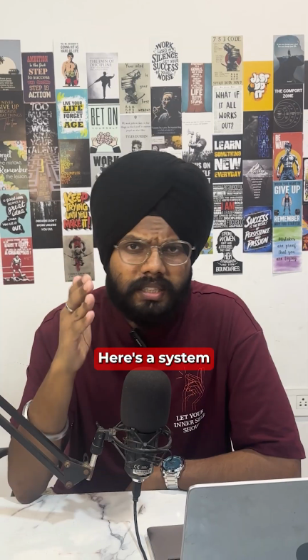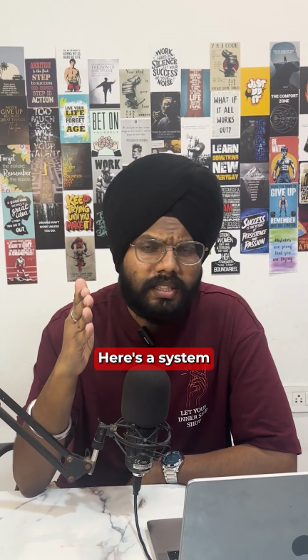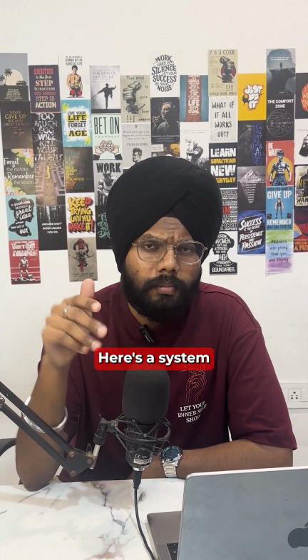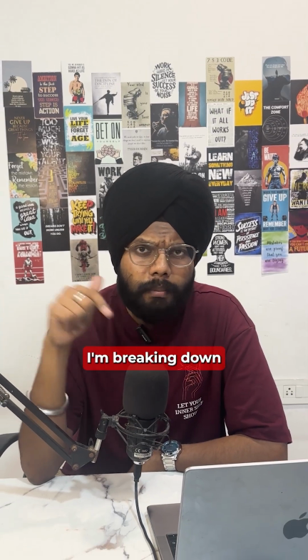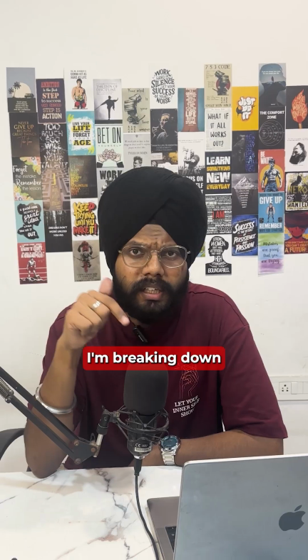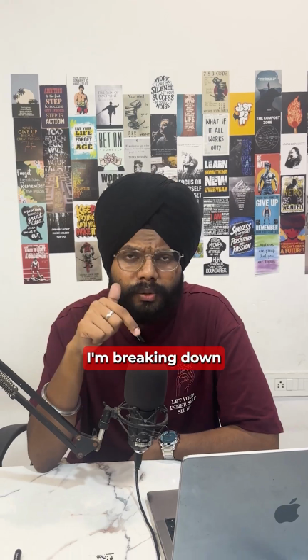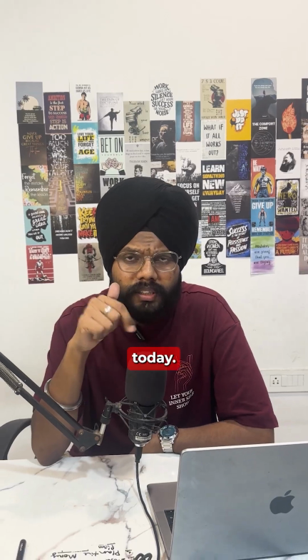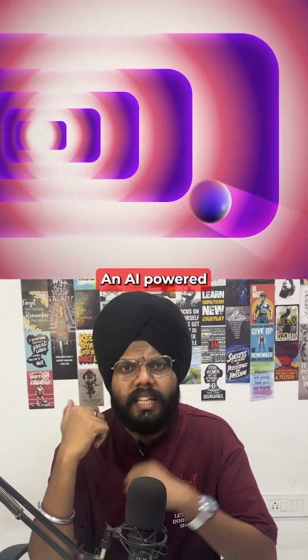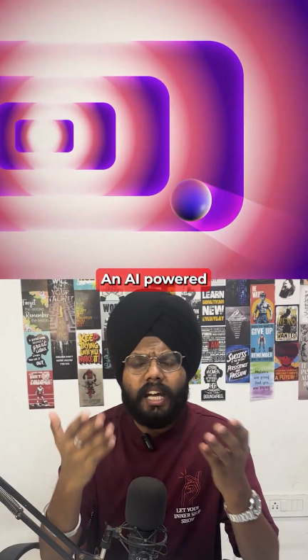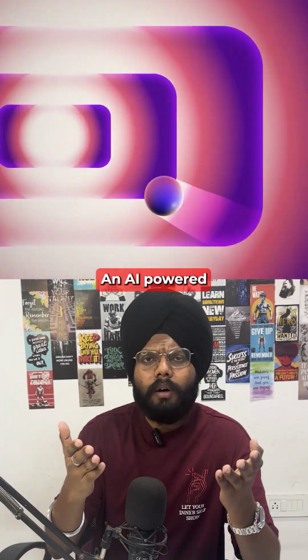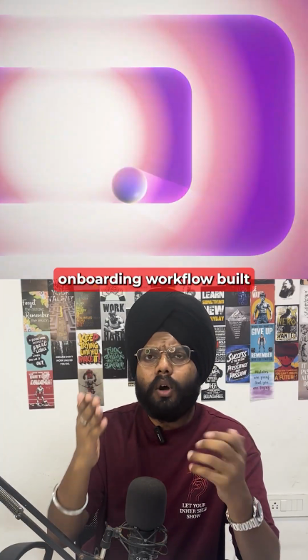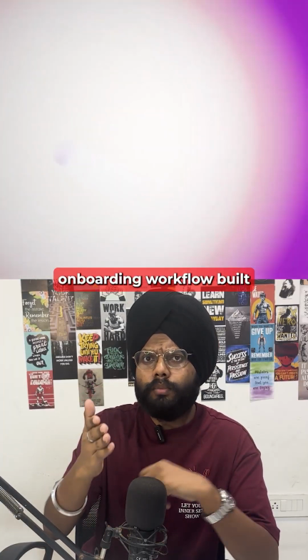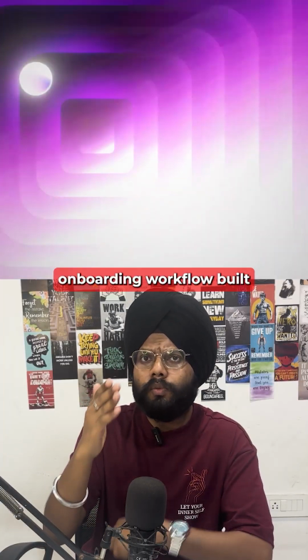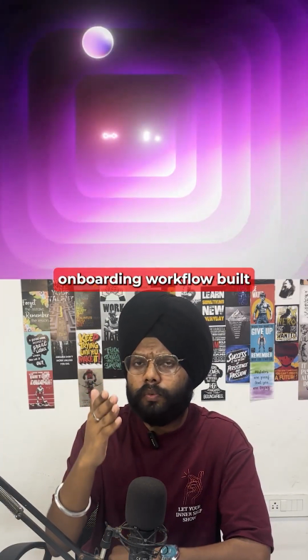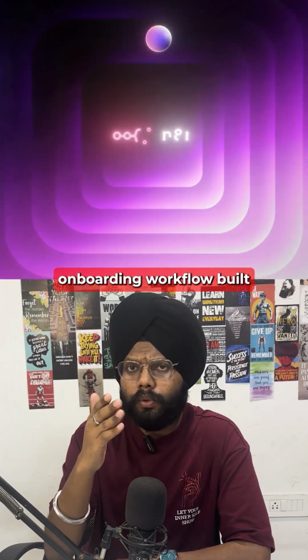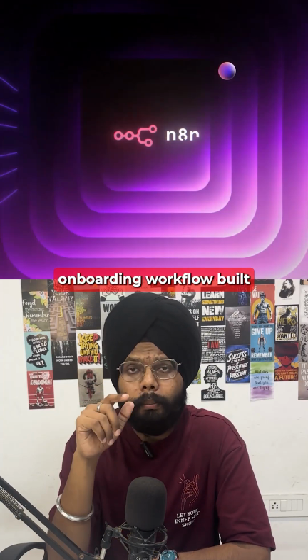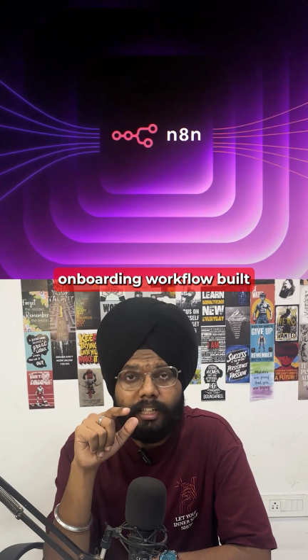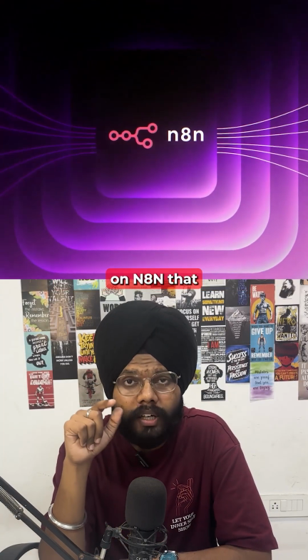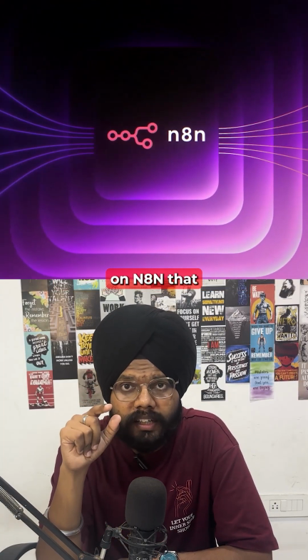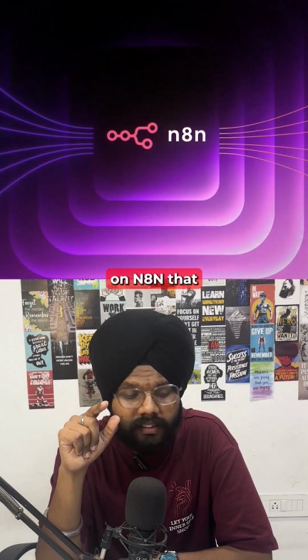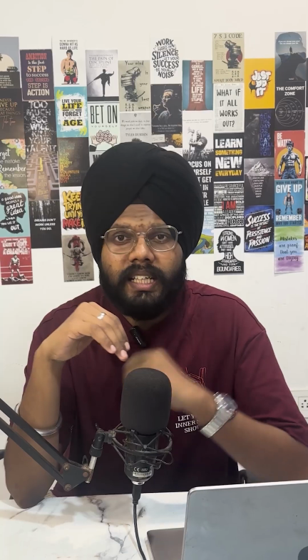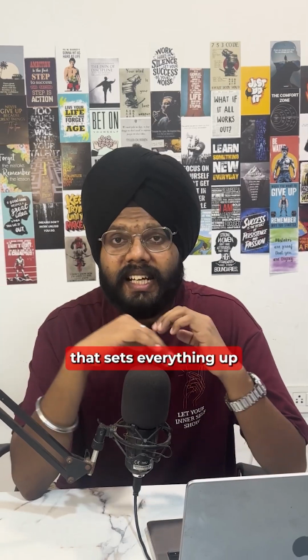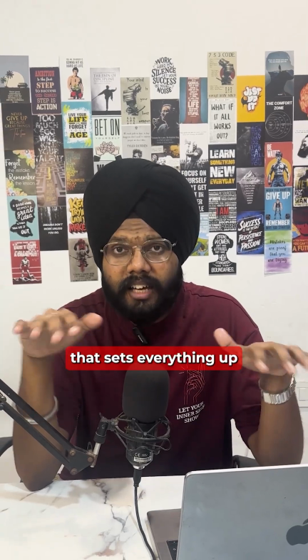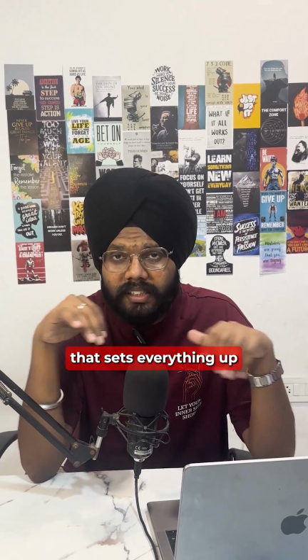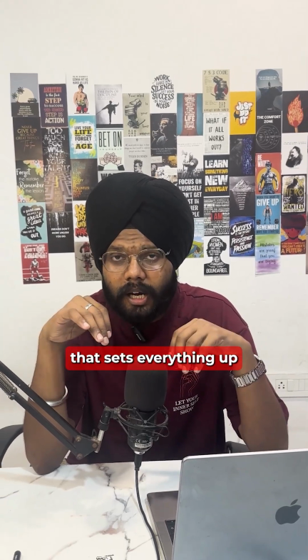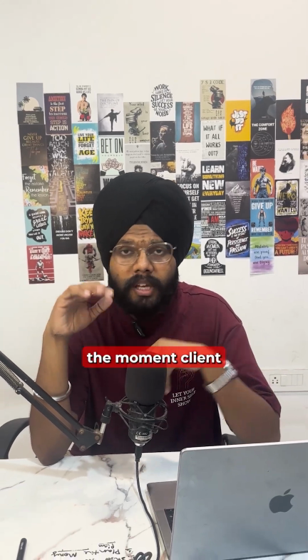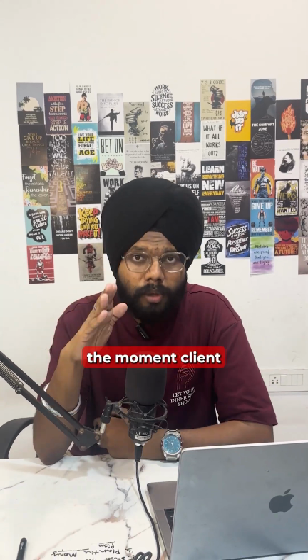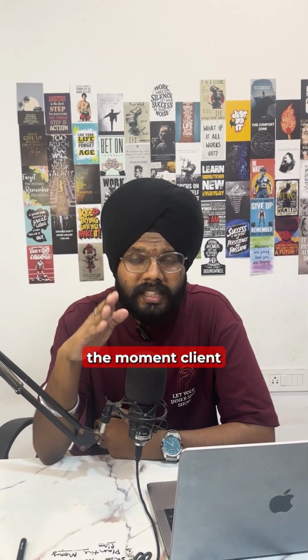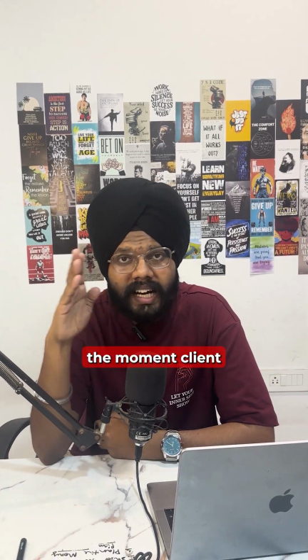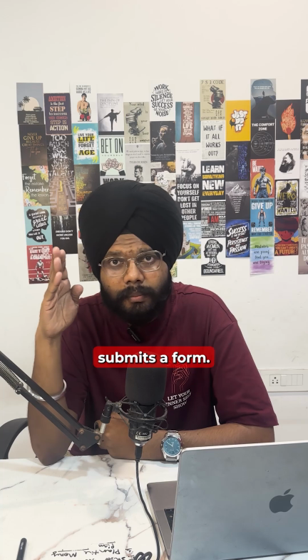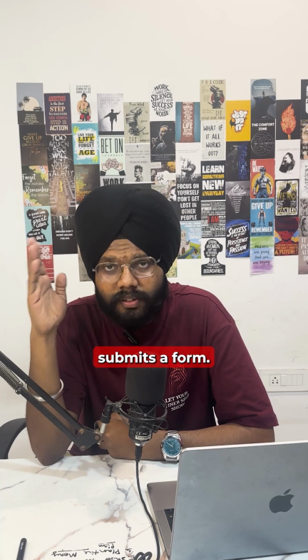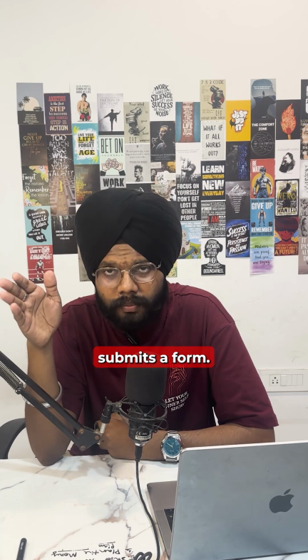Here's a system I'm breaking down today: an AI-powered onboarding workflow built on N8N that sets everything up the moment a client submits a form.